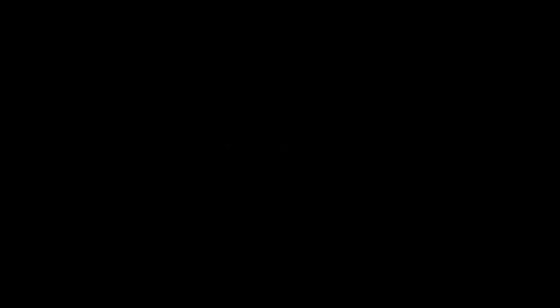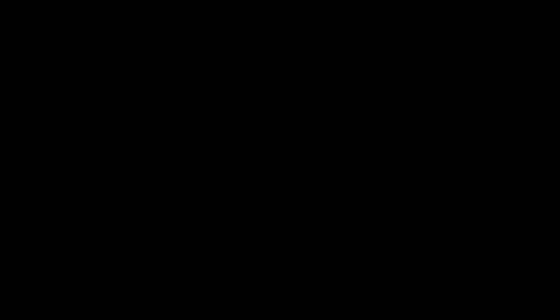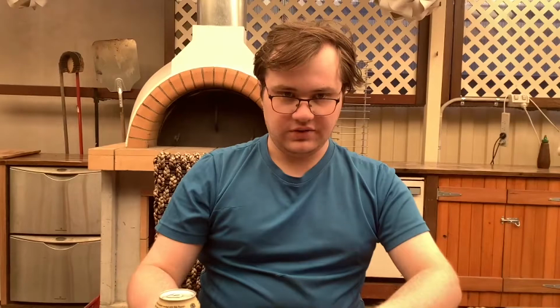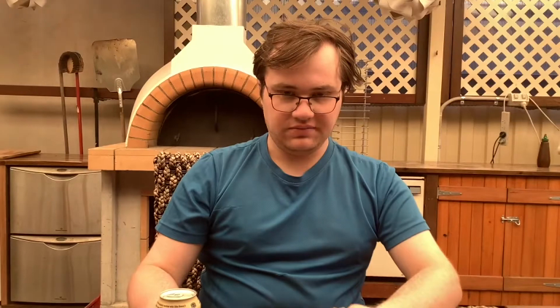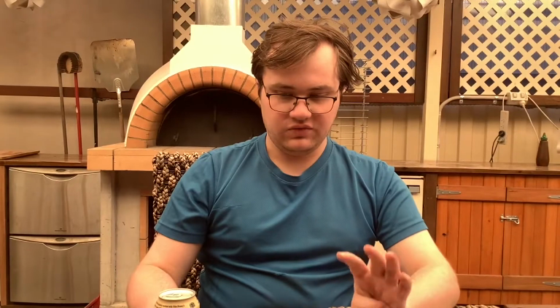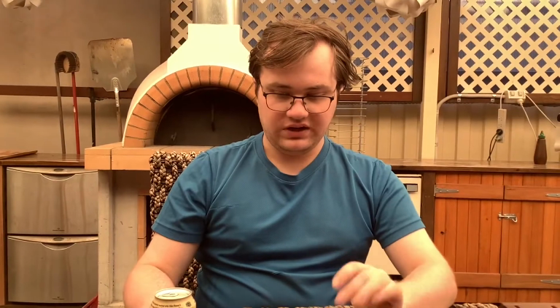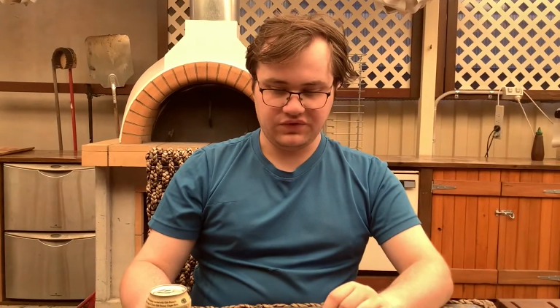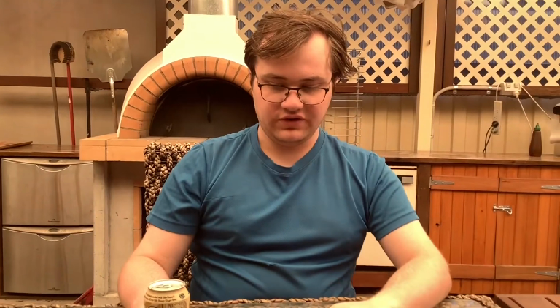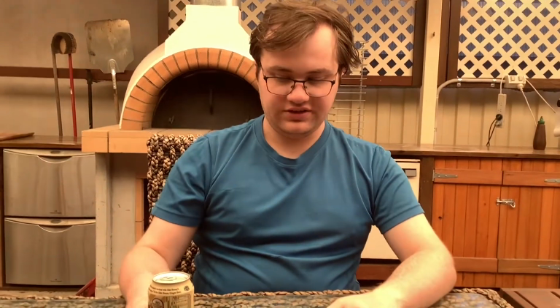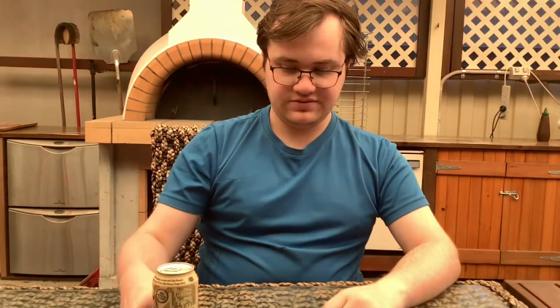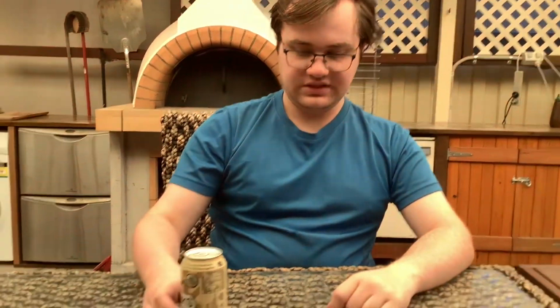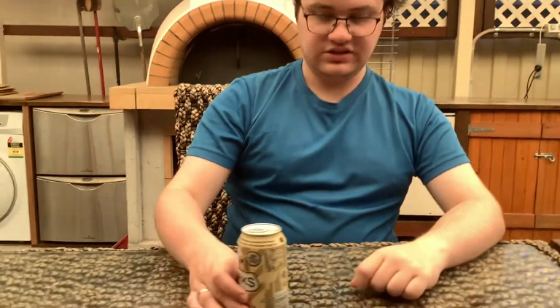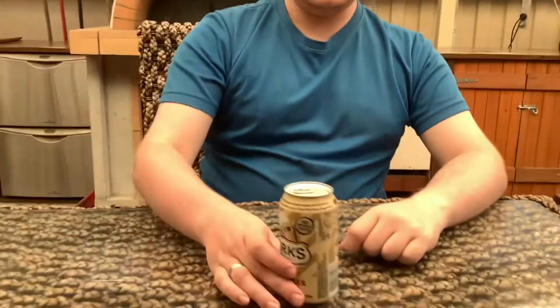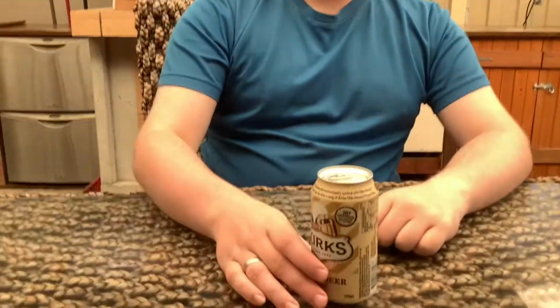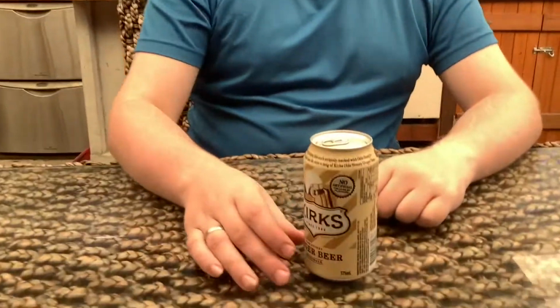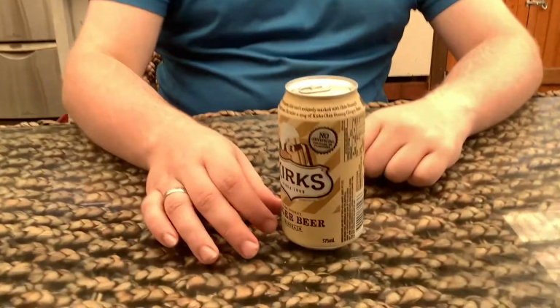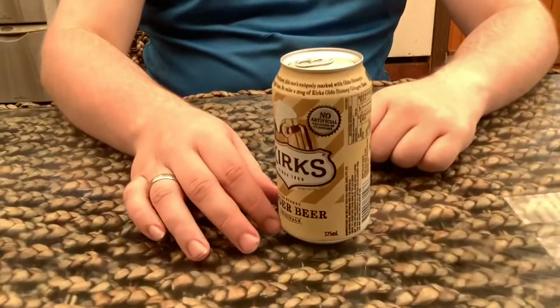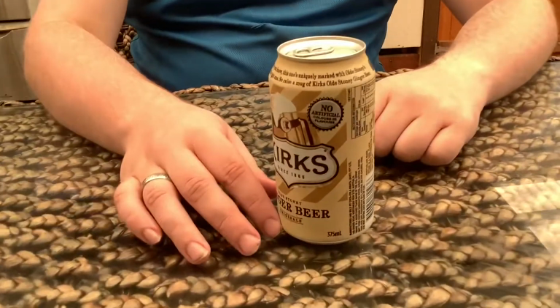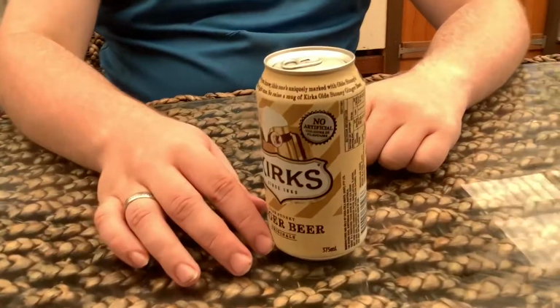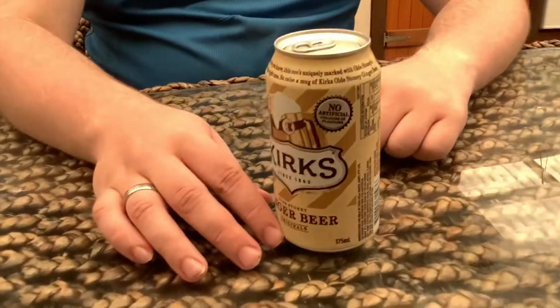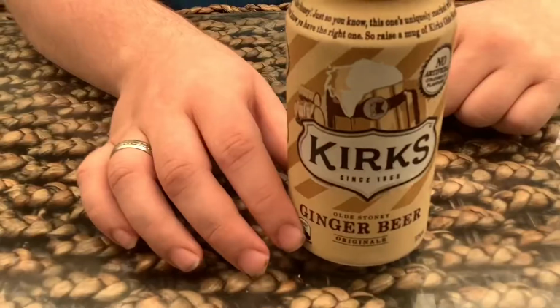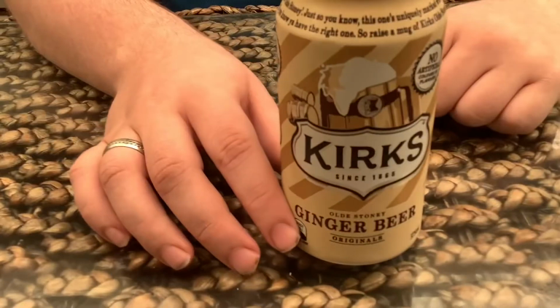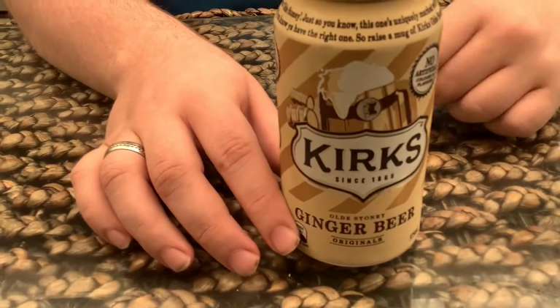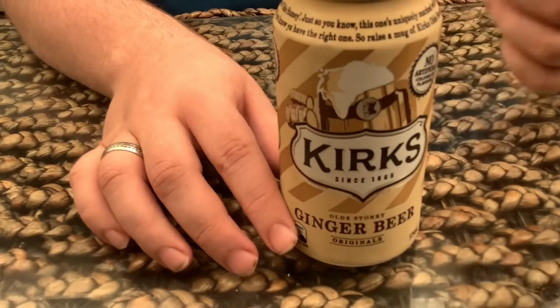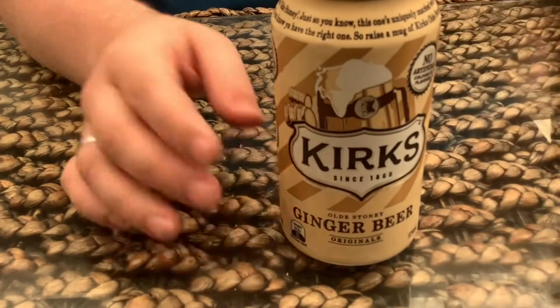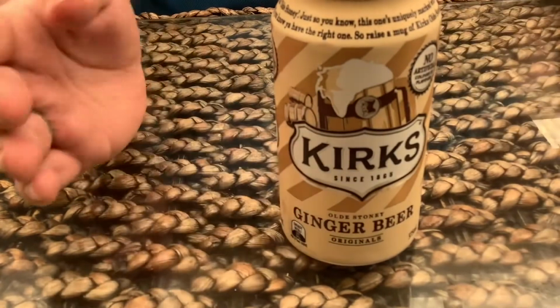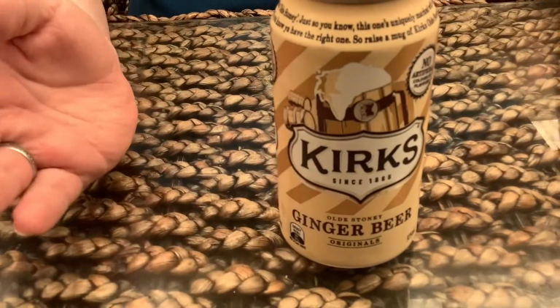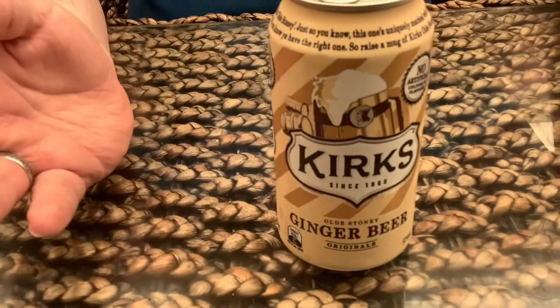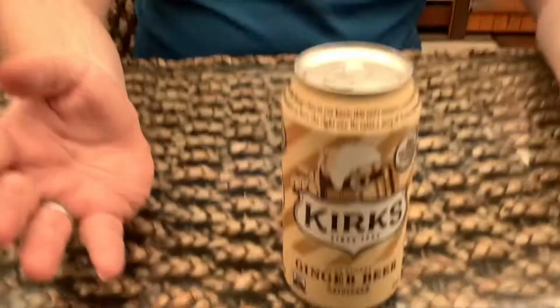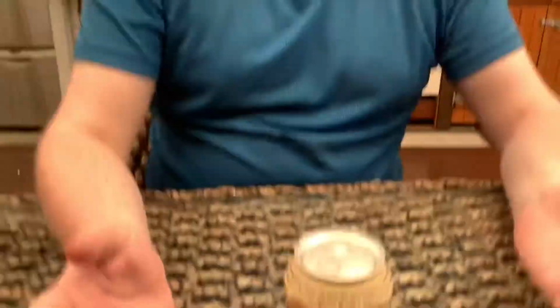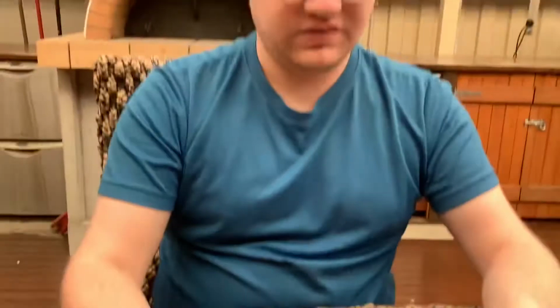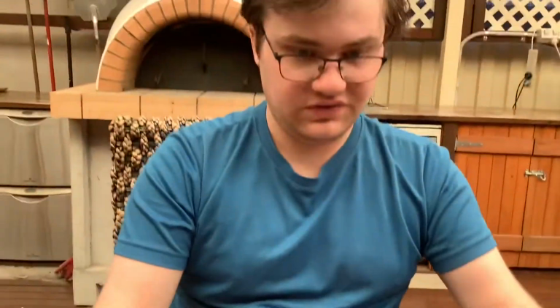Alright, round four is ginger beer Kirks. I had that before in the ginger beer review.